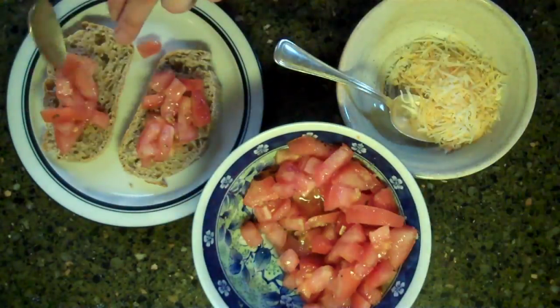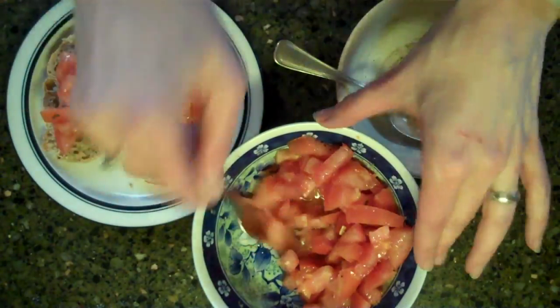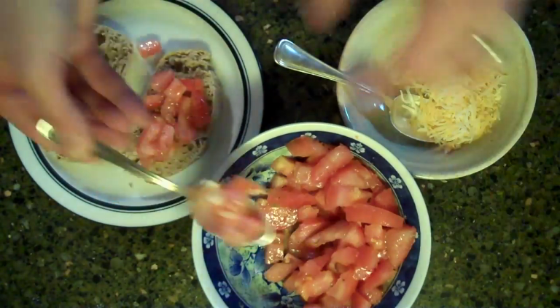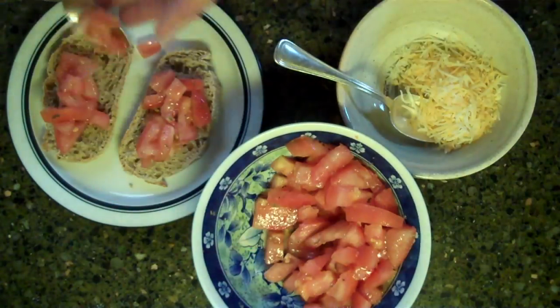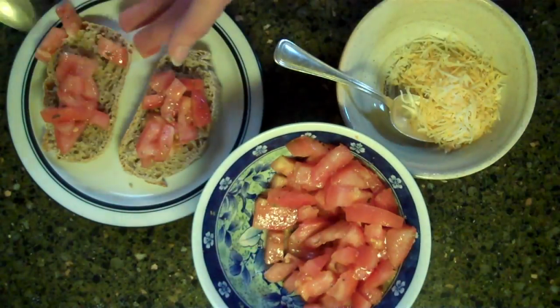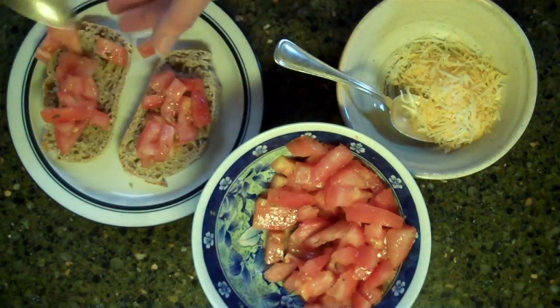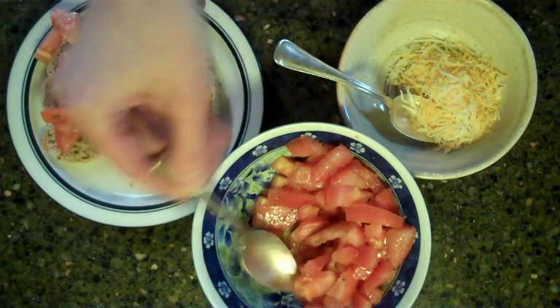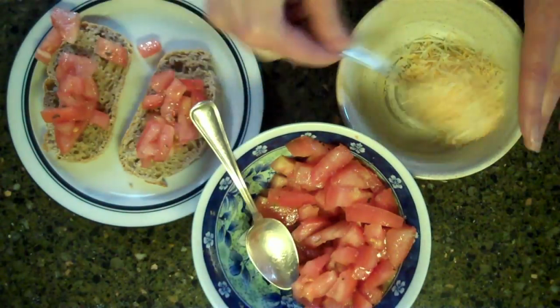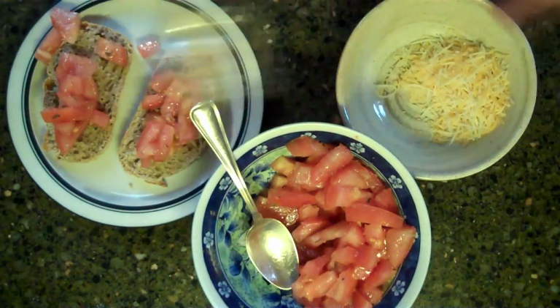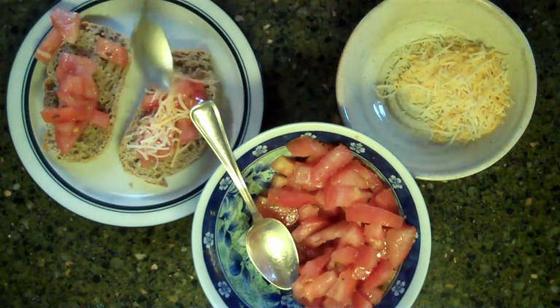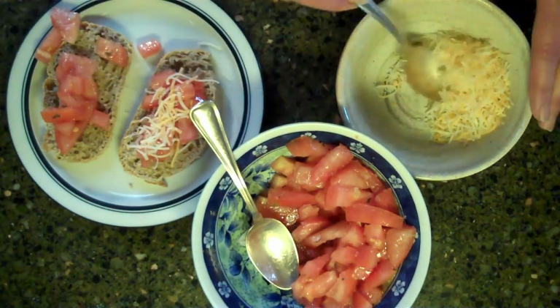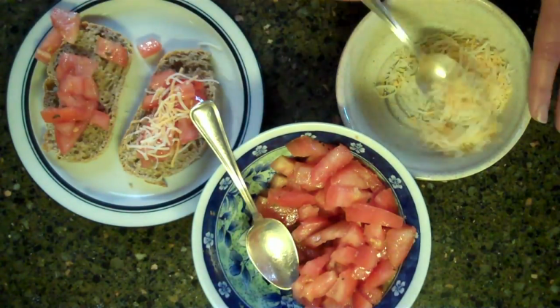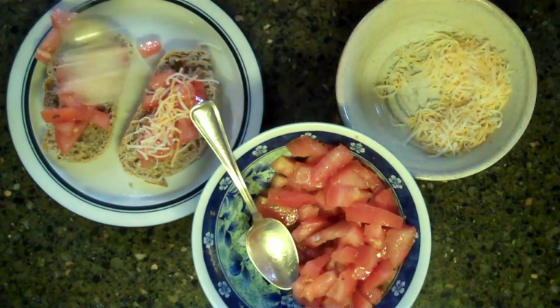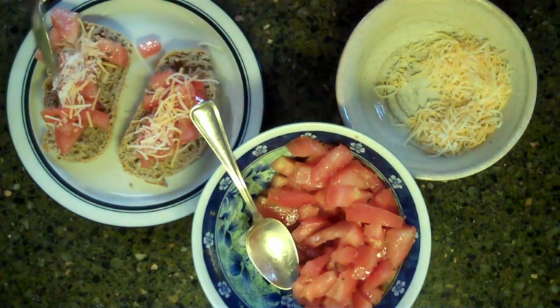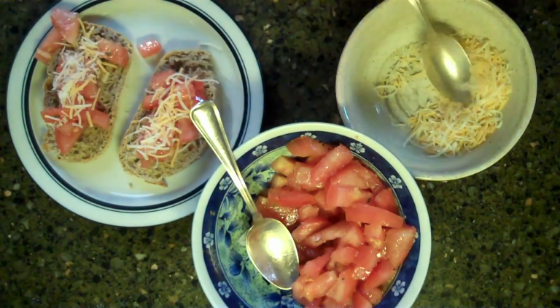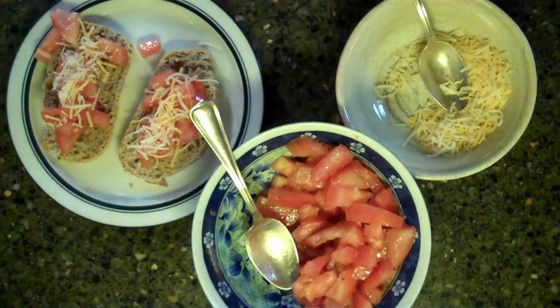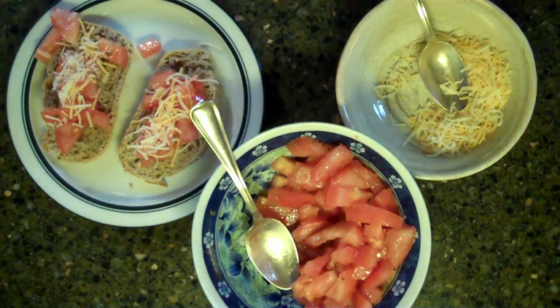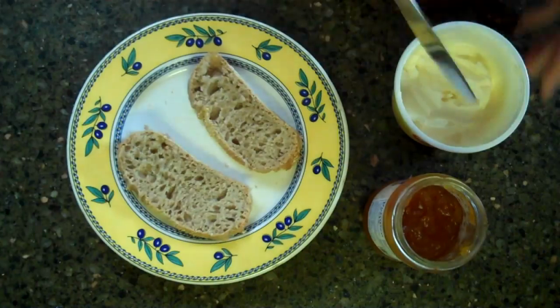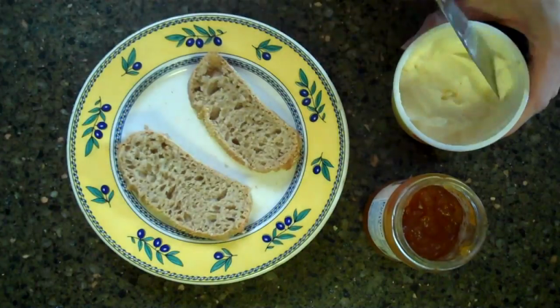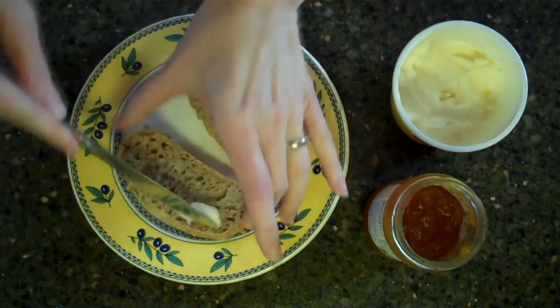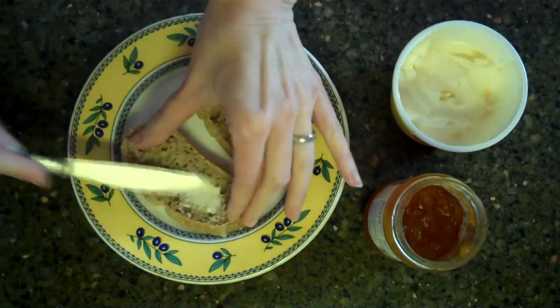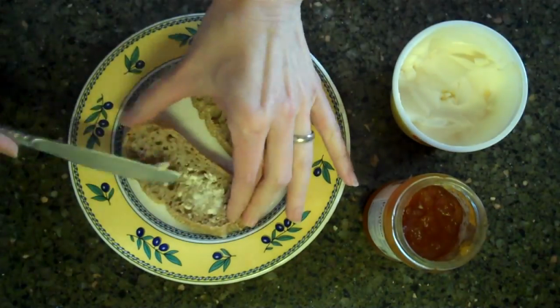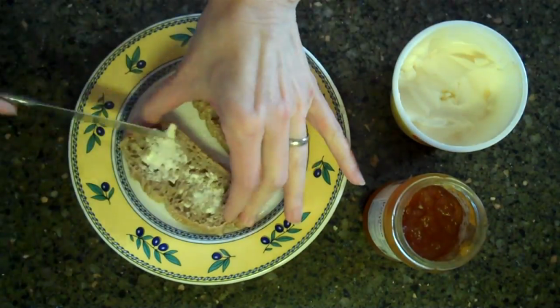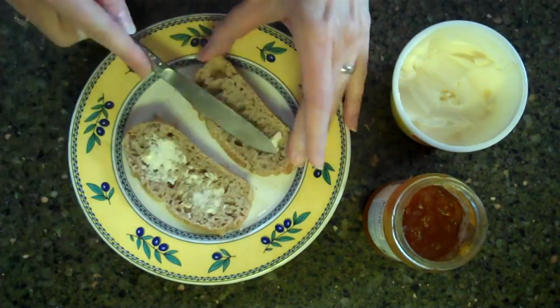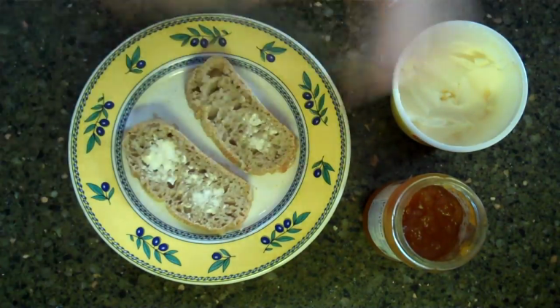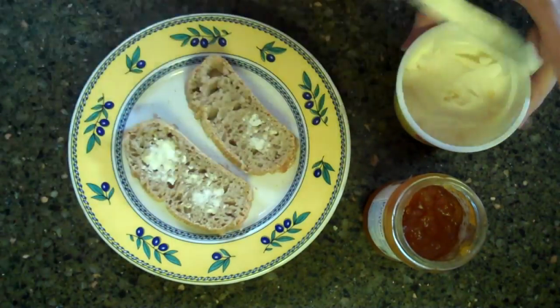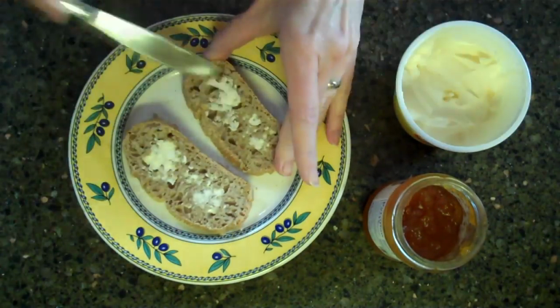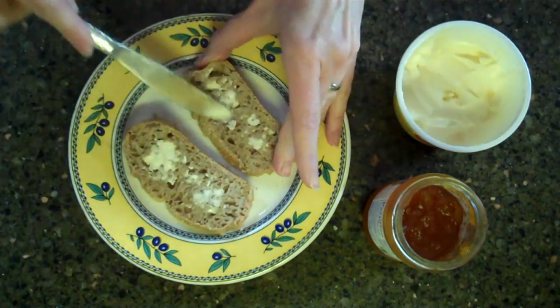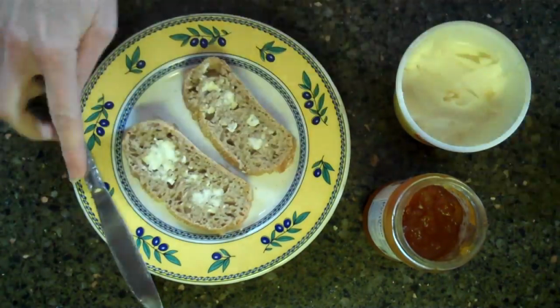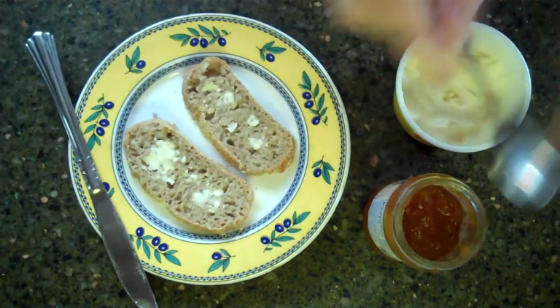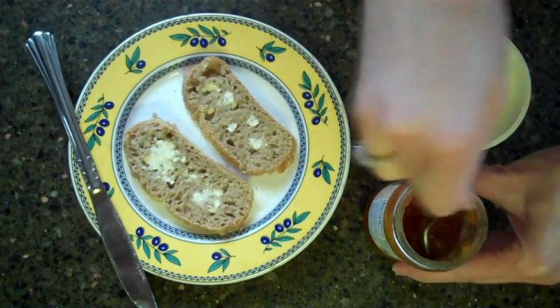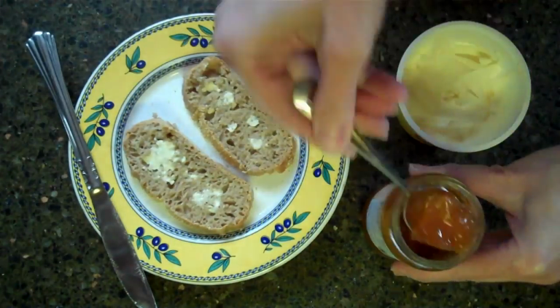This bread is great for savories such as bruschetta or for a sweeter tea time snack. Enjoy!